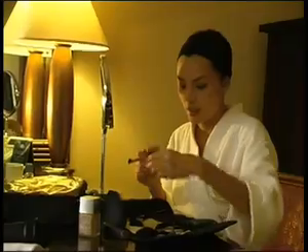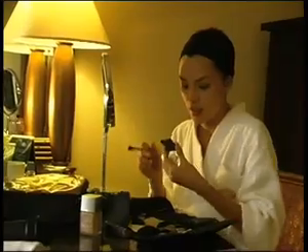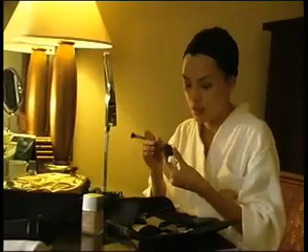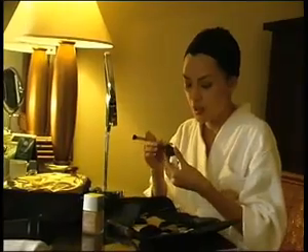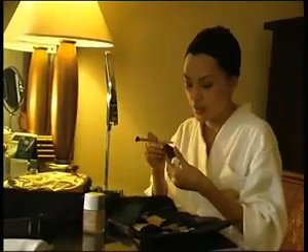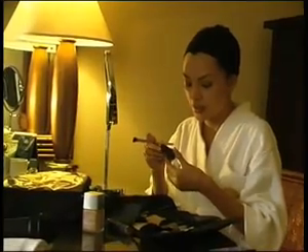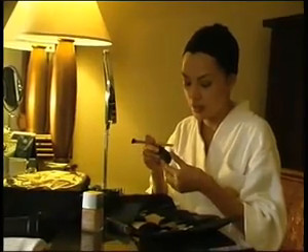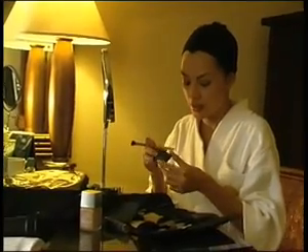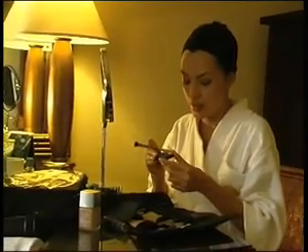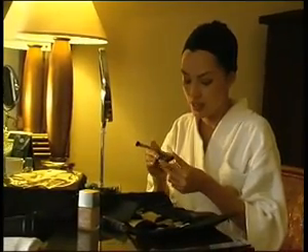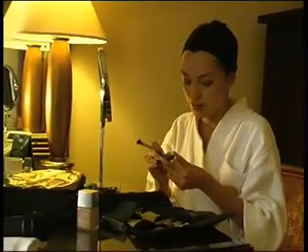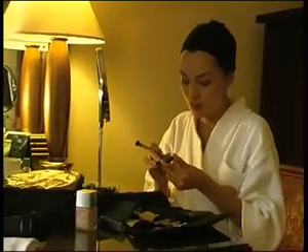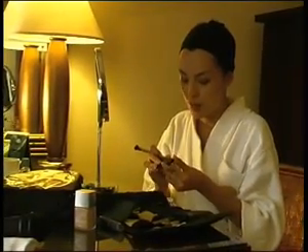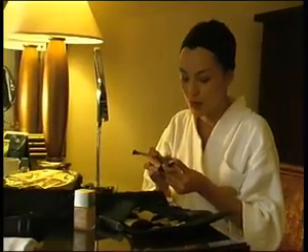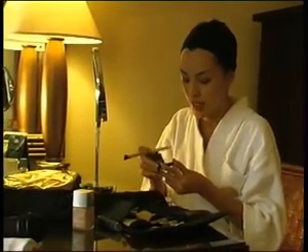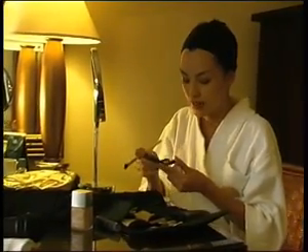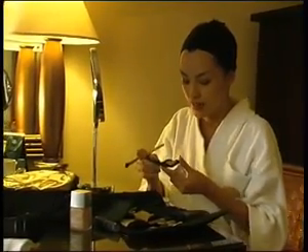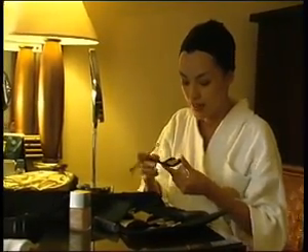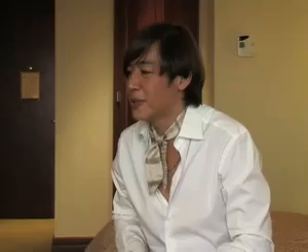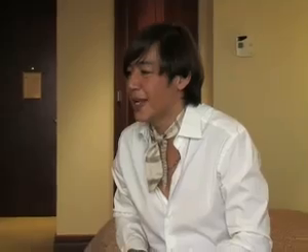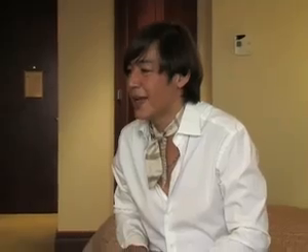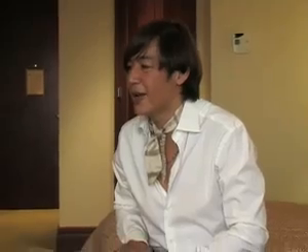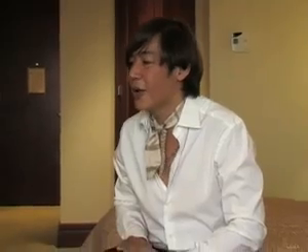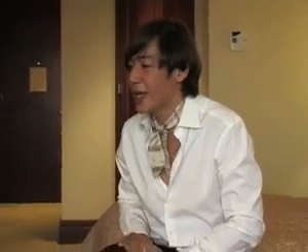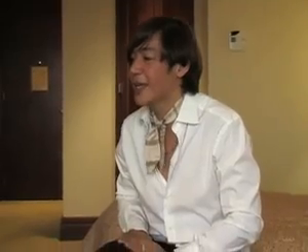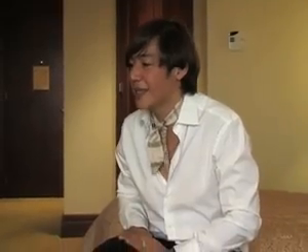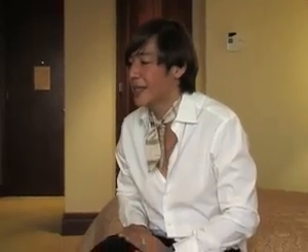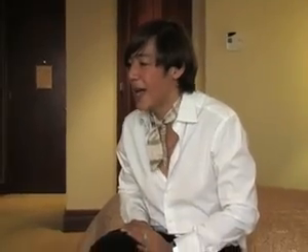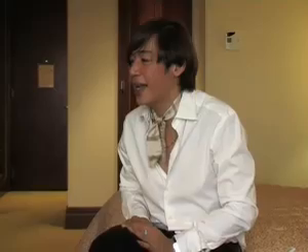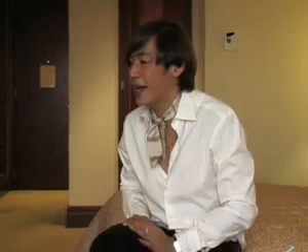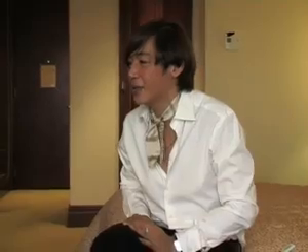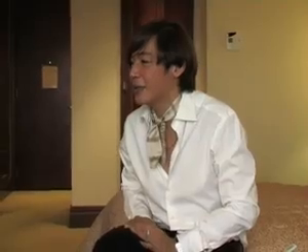I just bought this. This is Nars Bombshell. It's a silvery thingy — as a highlight, I would say.